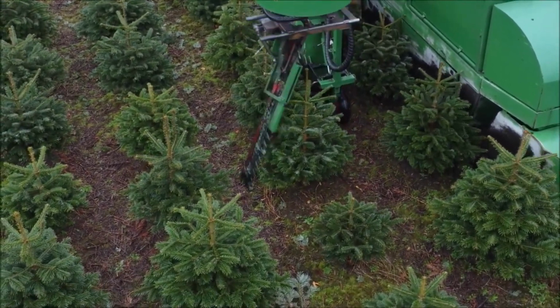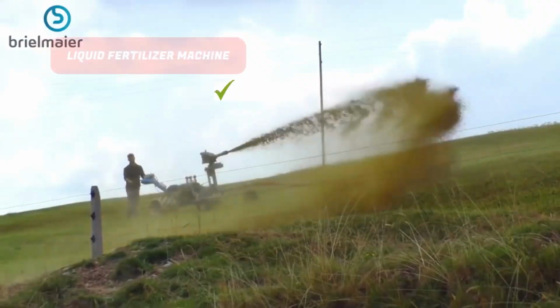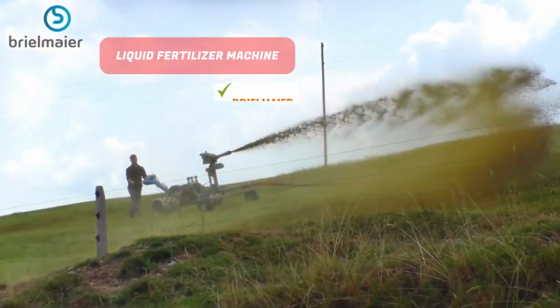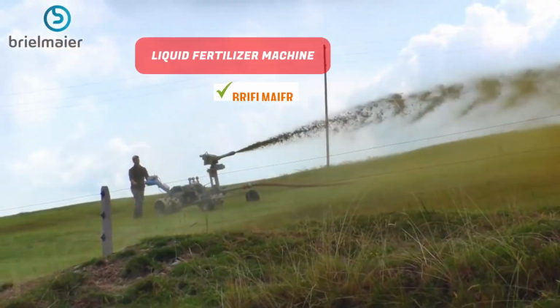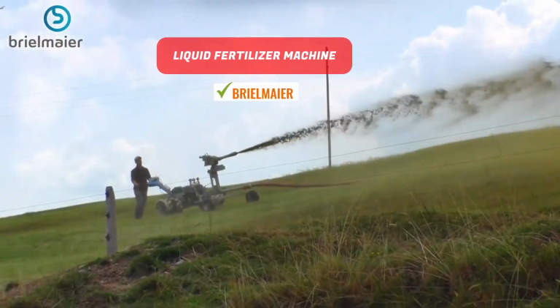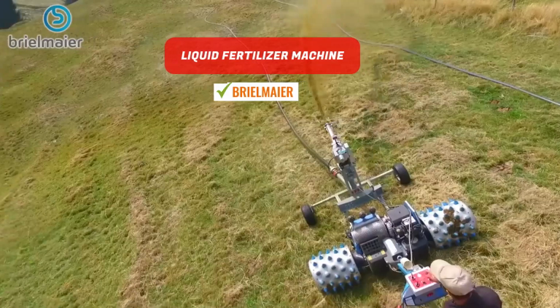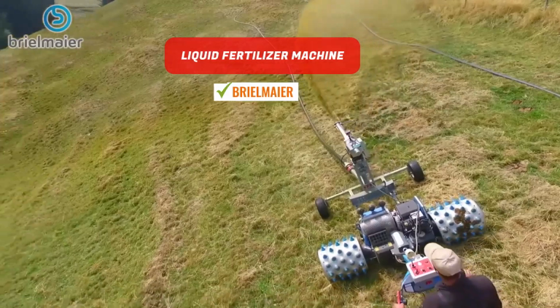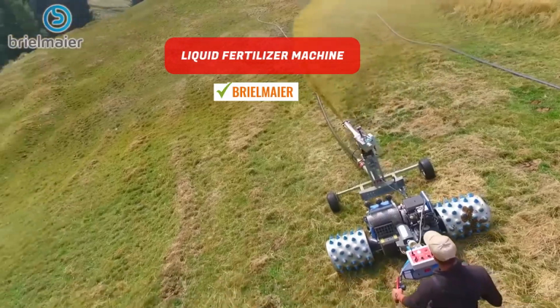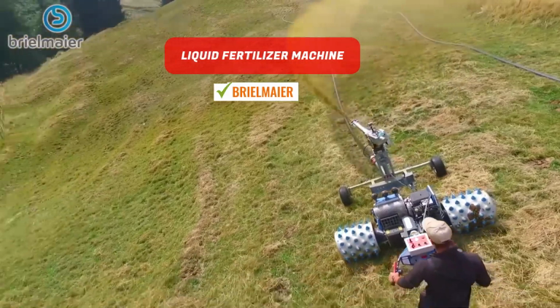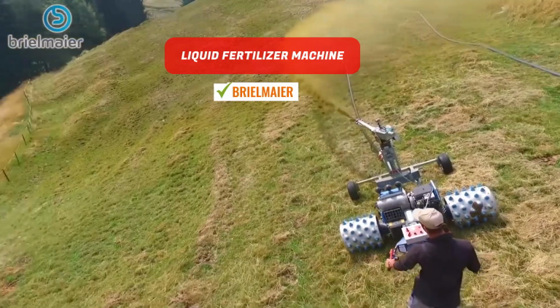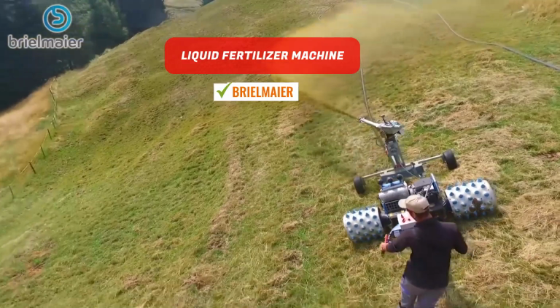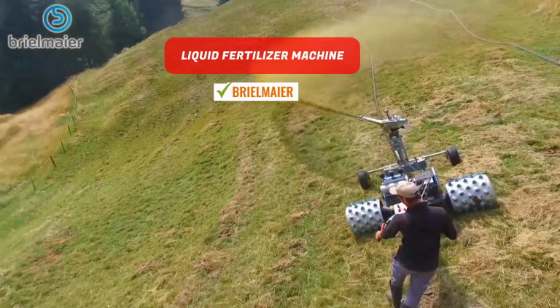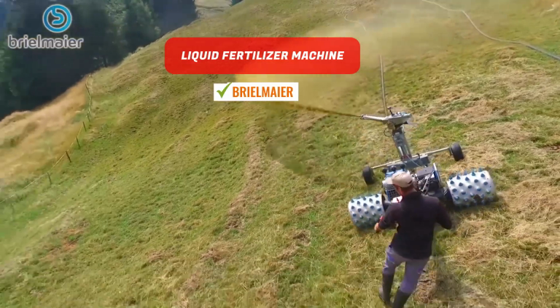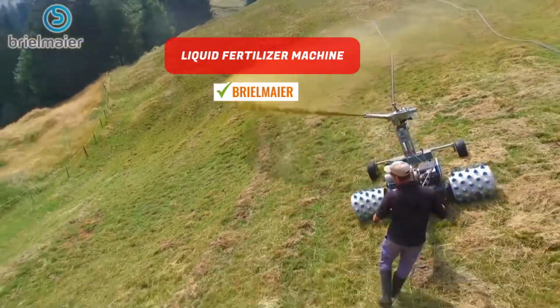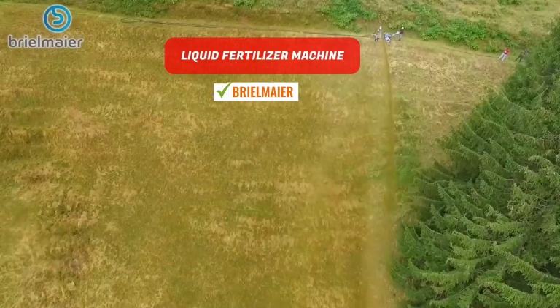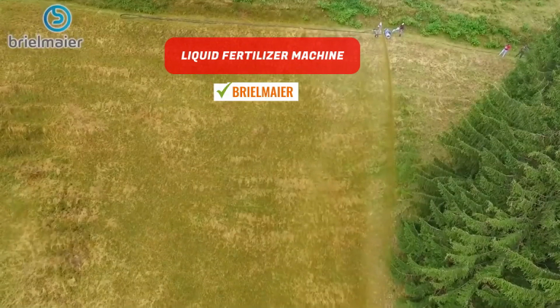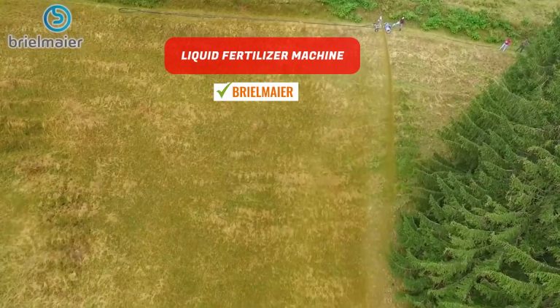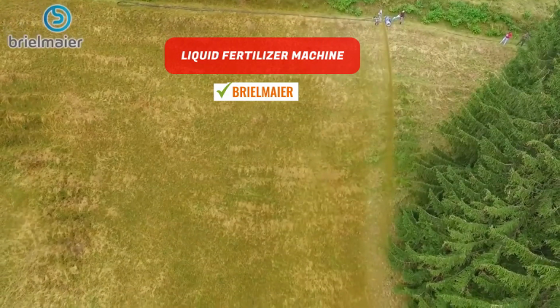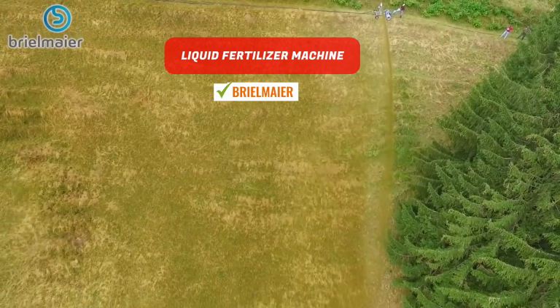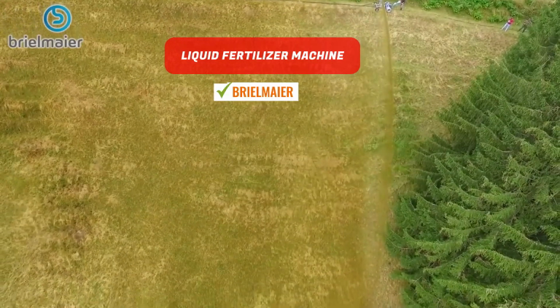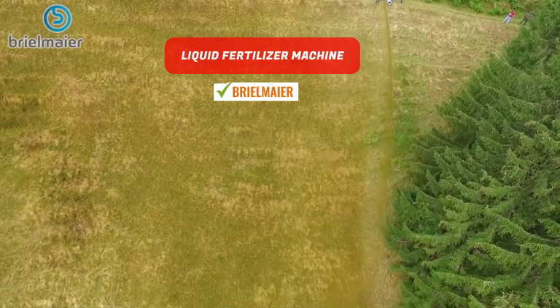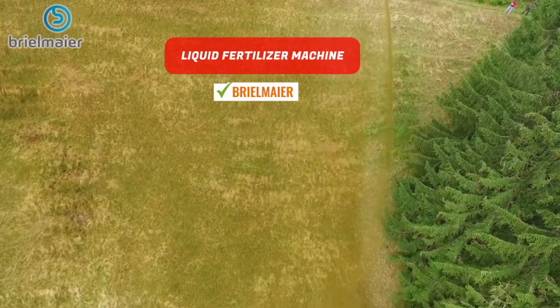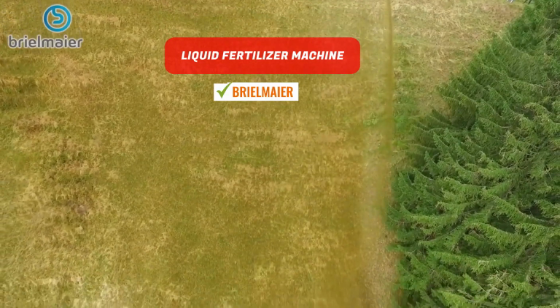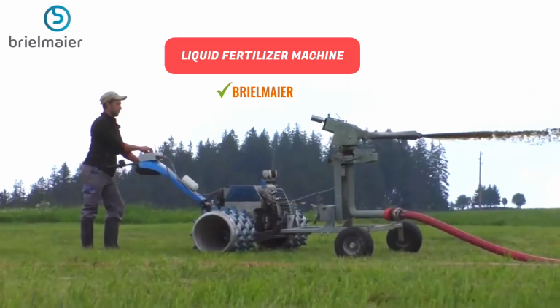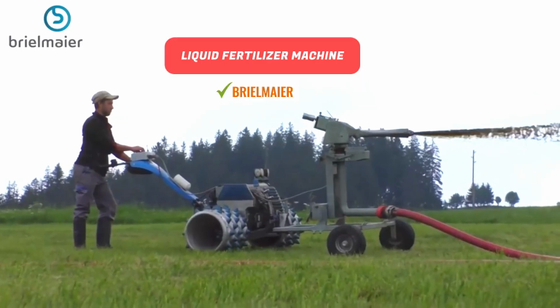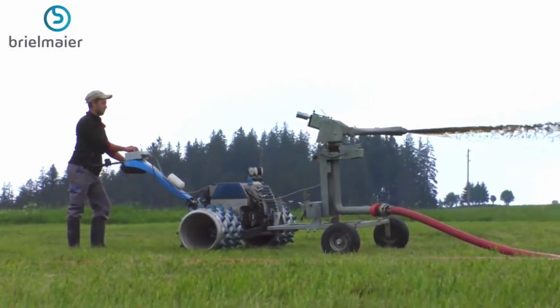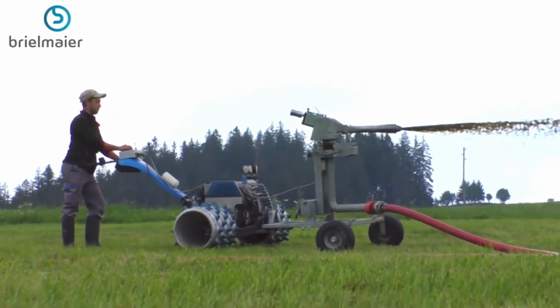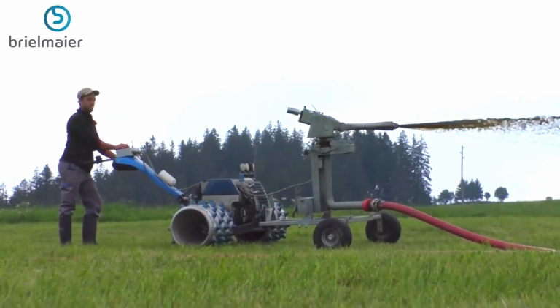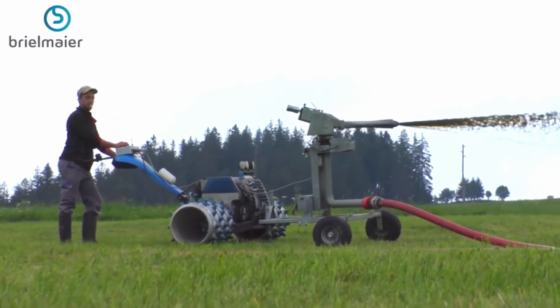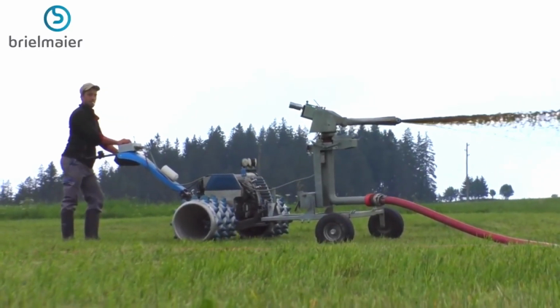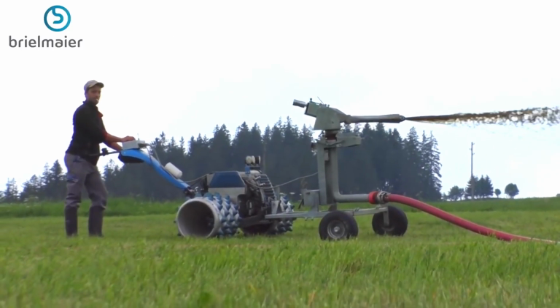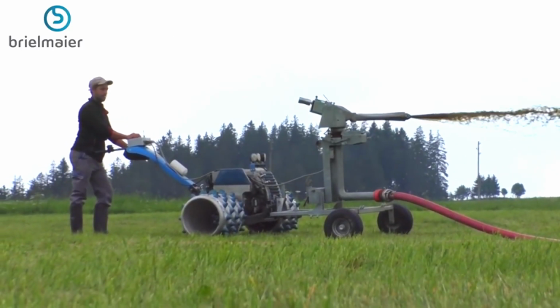Liquid Fertilizer Distributor. A Brielmeyer Motor Mower is employed to disperse liquid fertilizer evenly across the field.